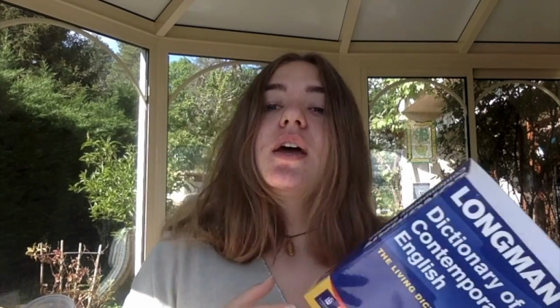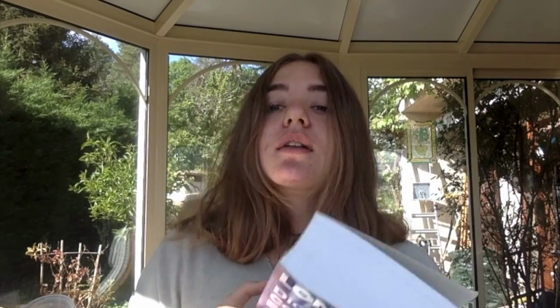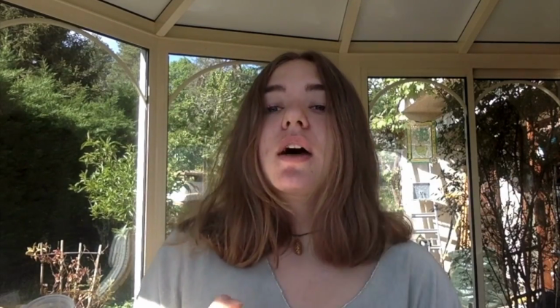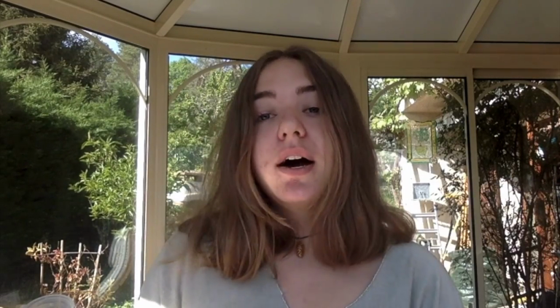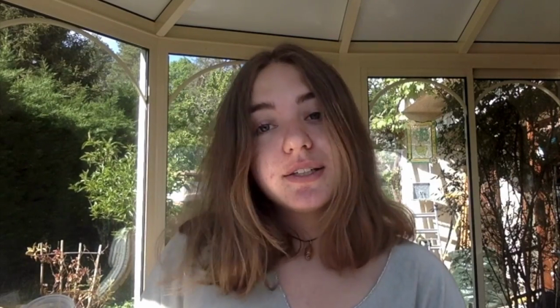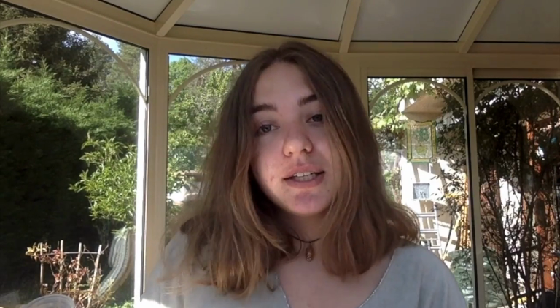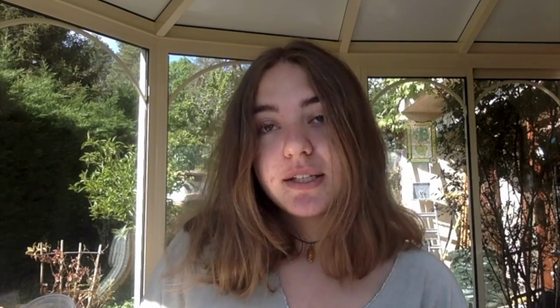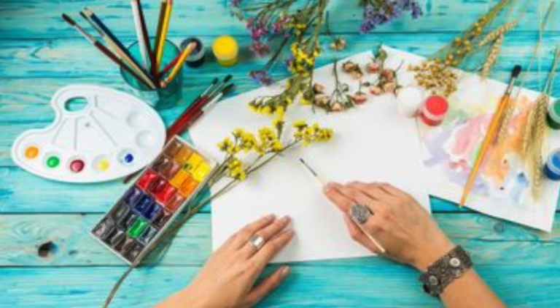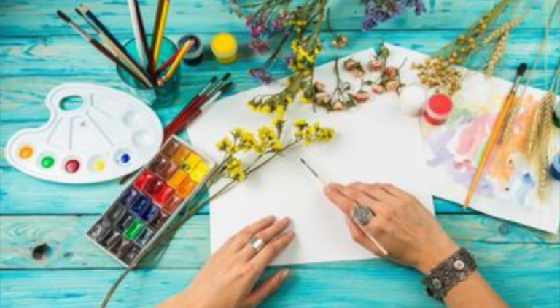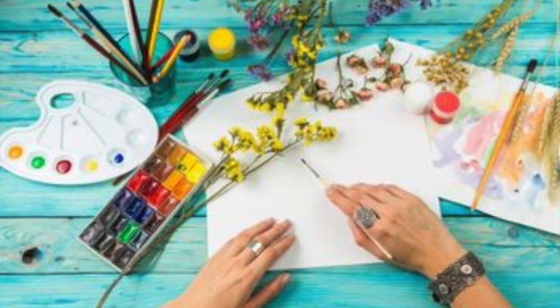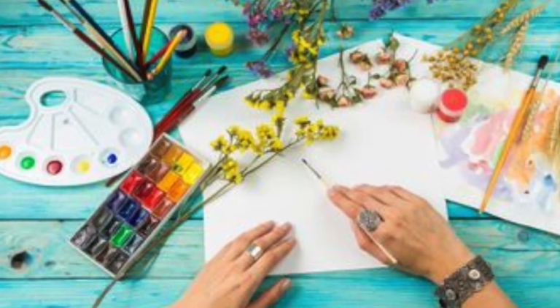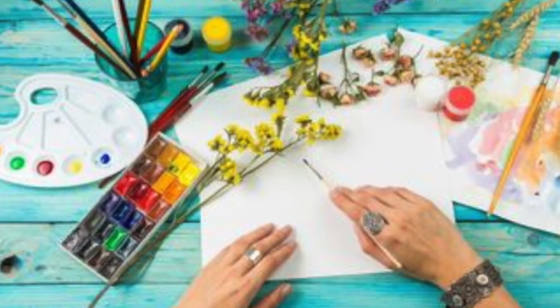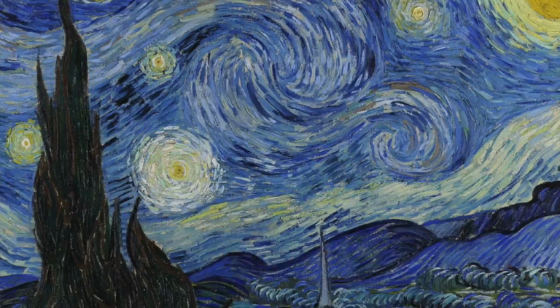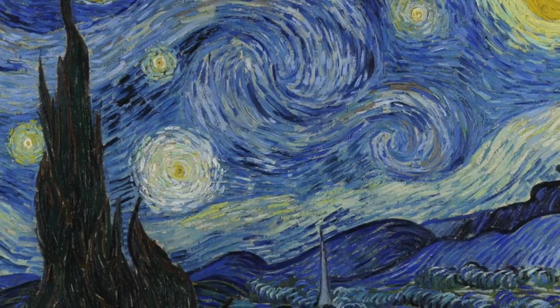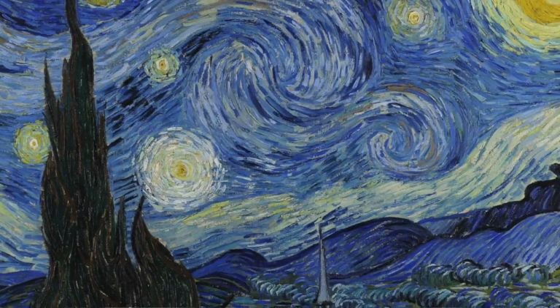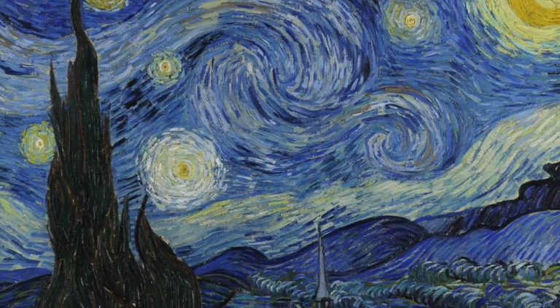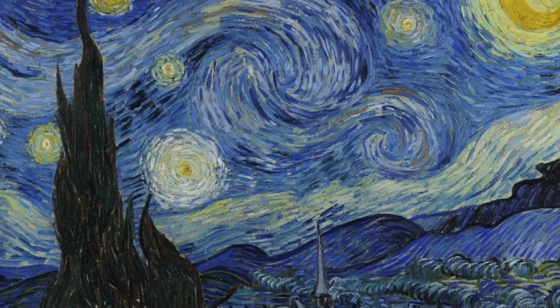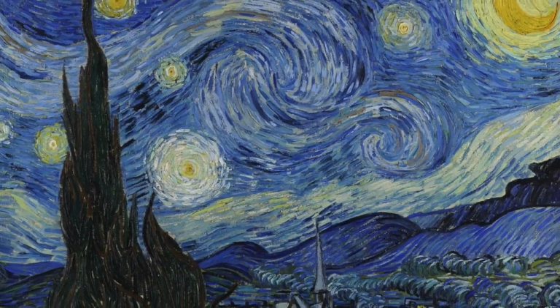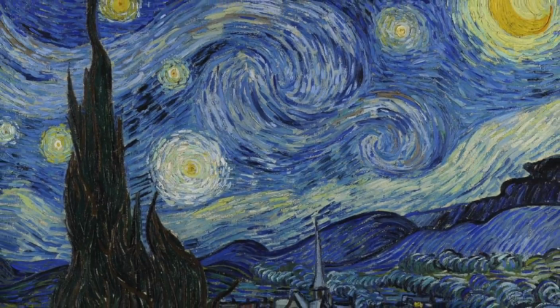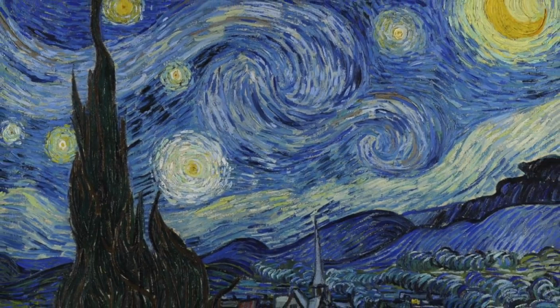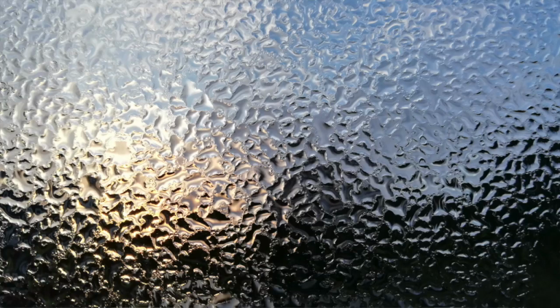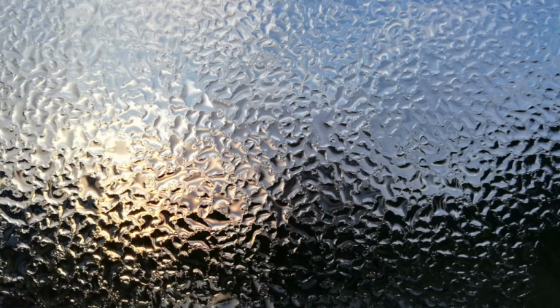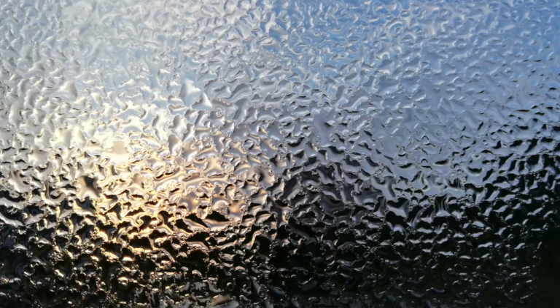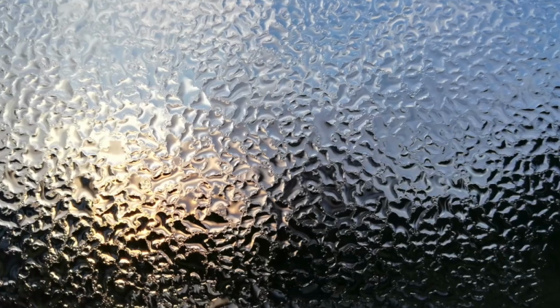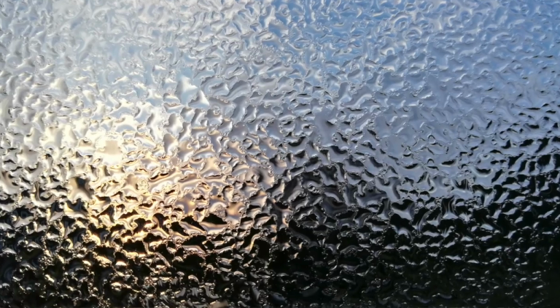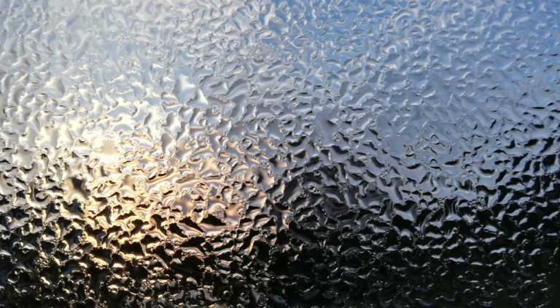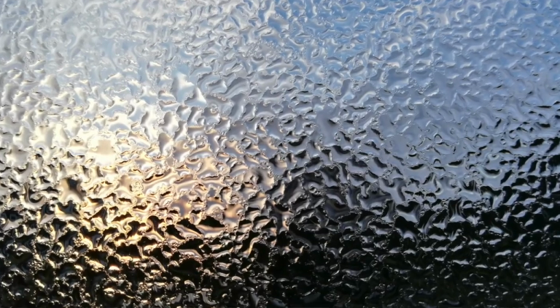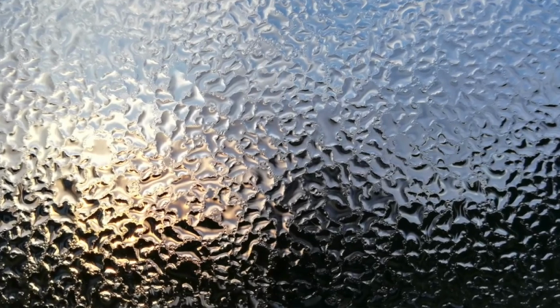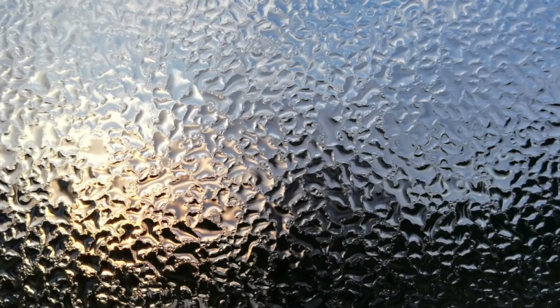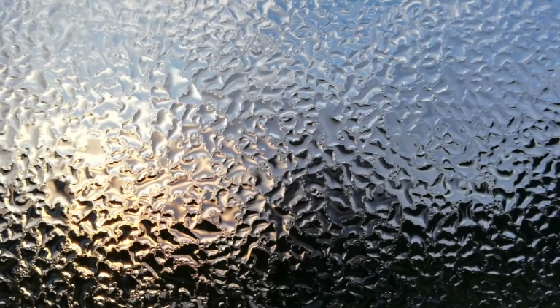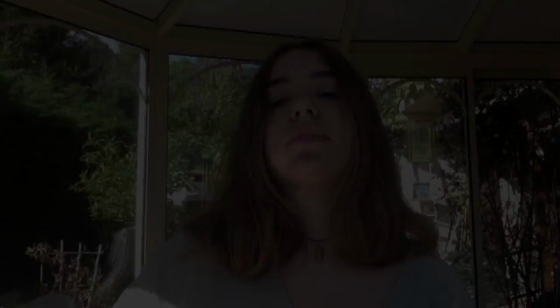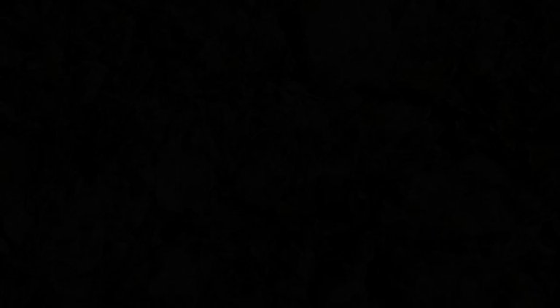Art is an activity, the product of this activity, and the idea that one has of it.